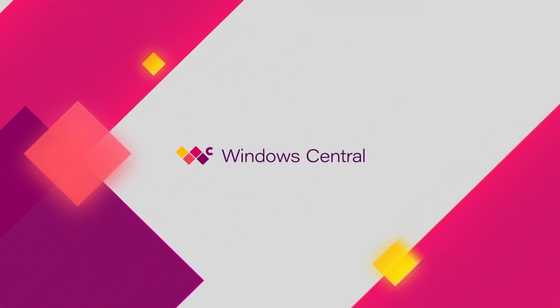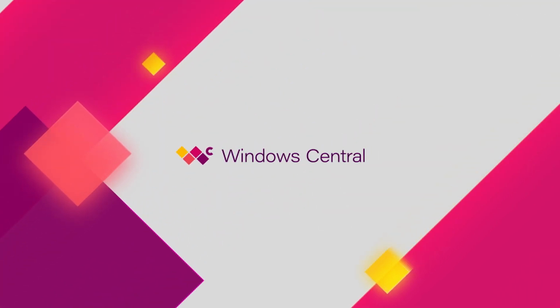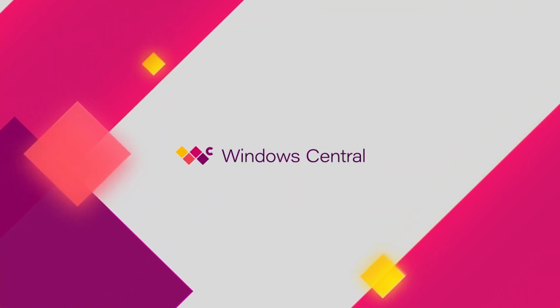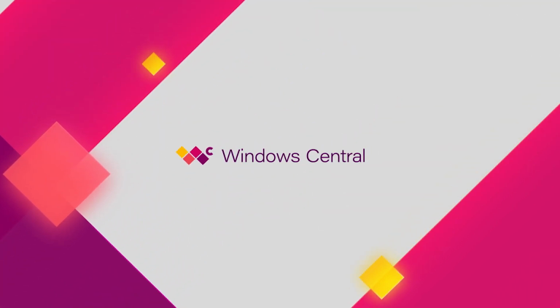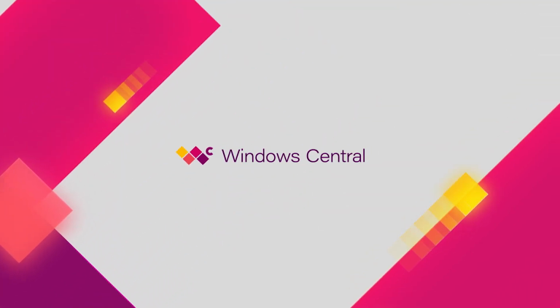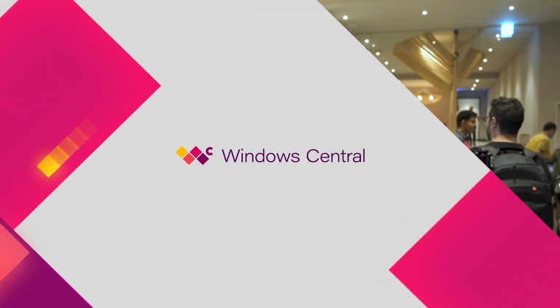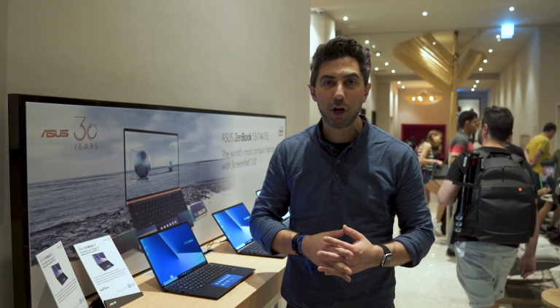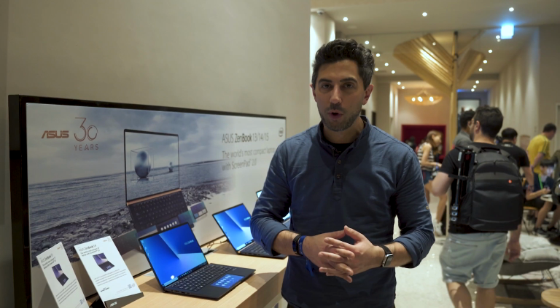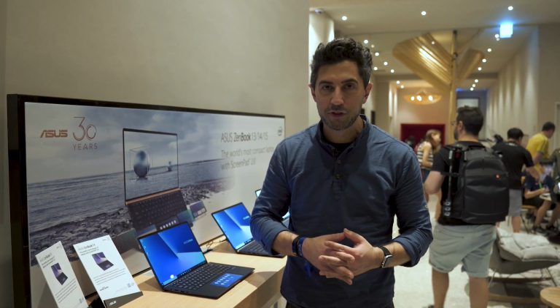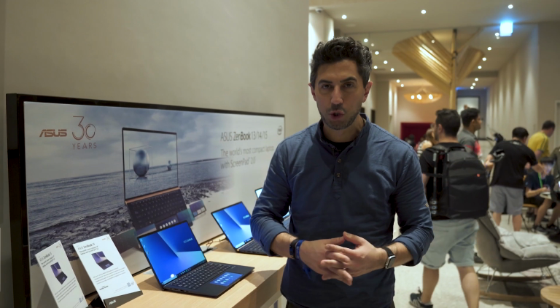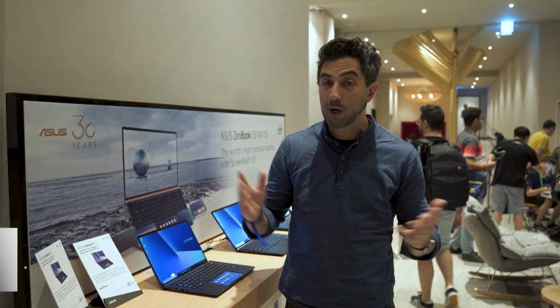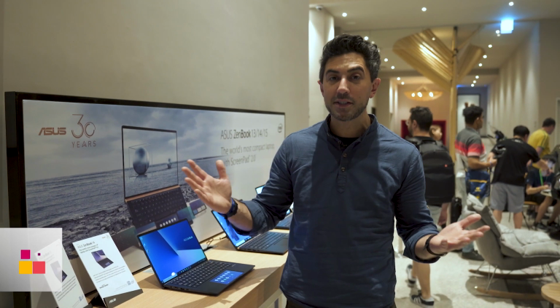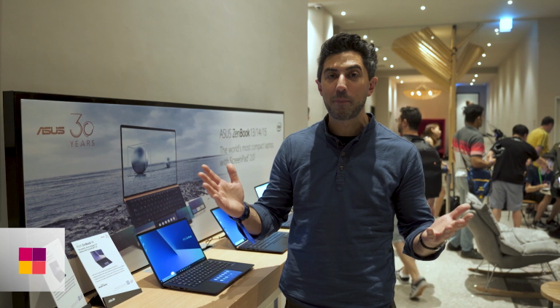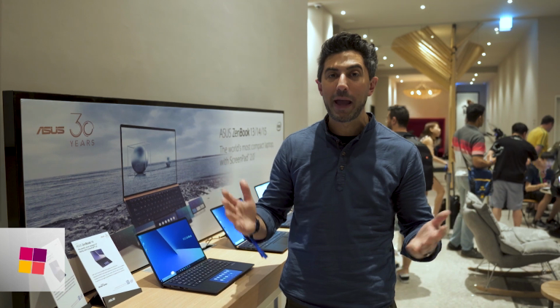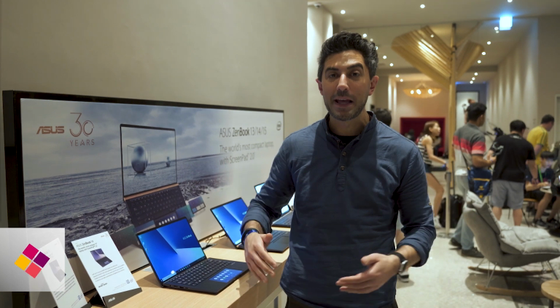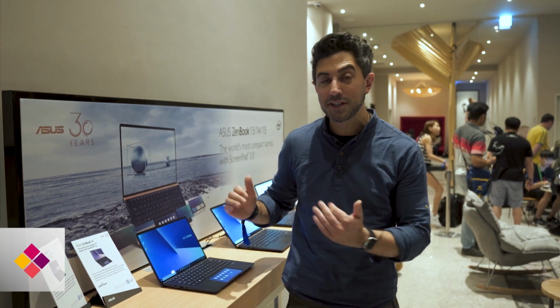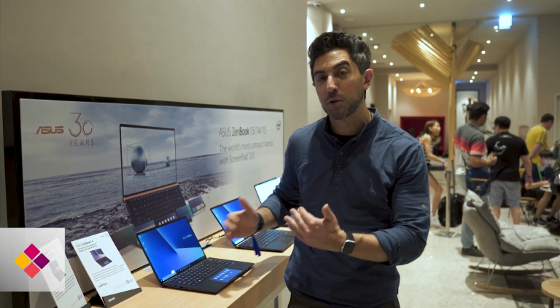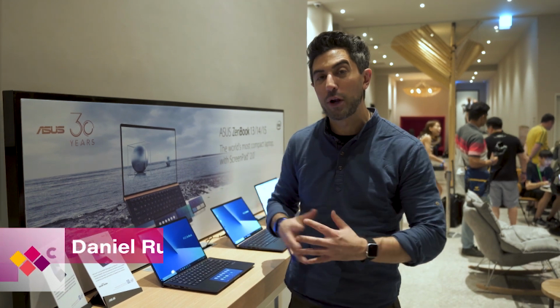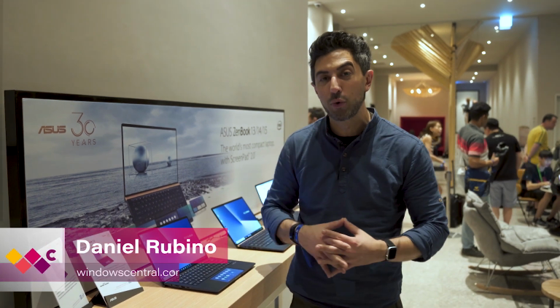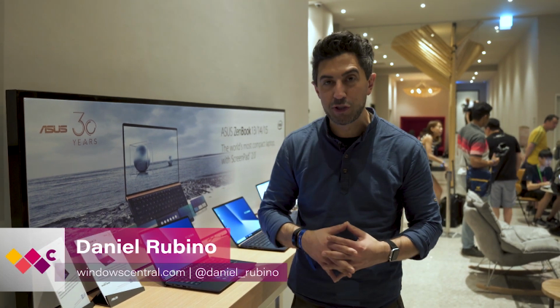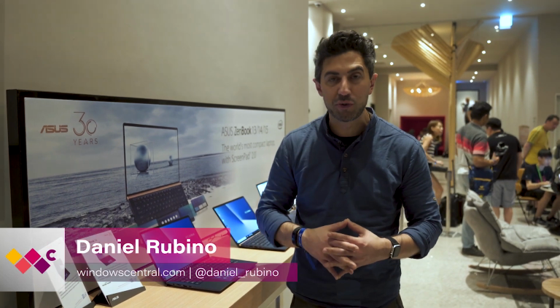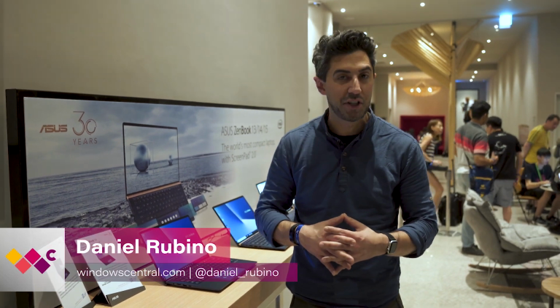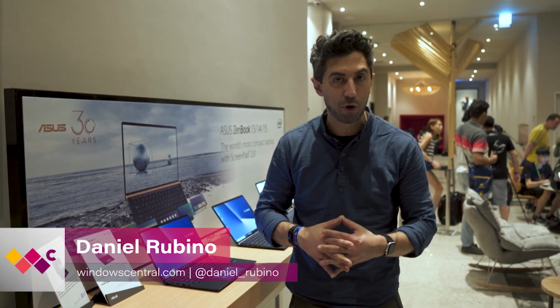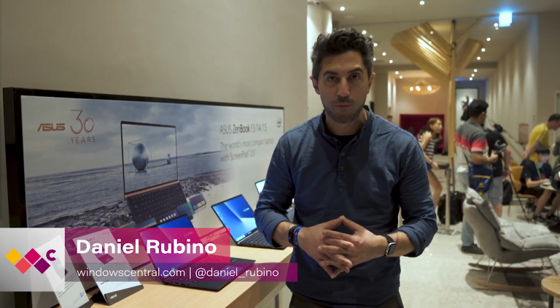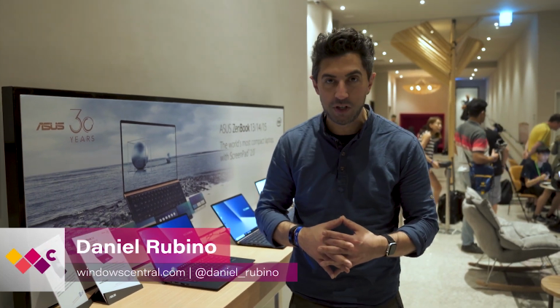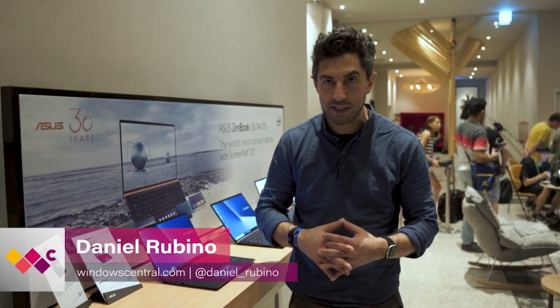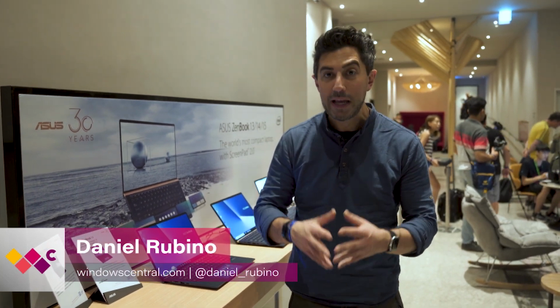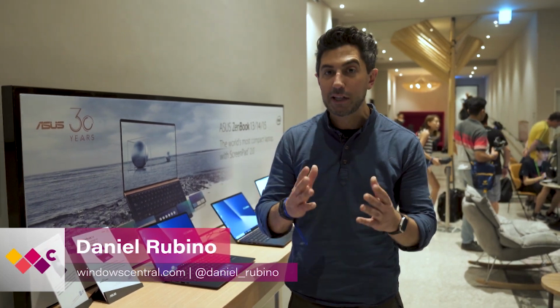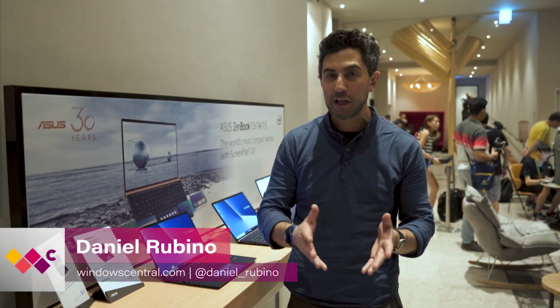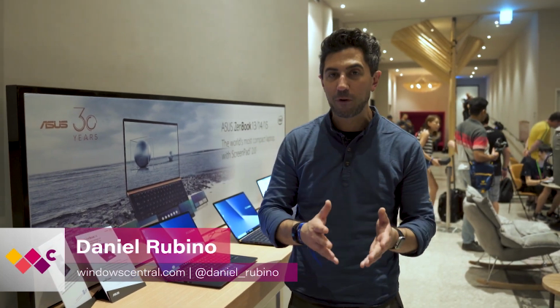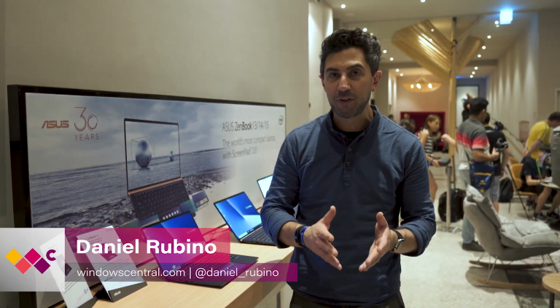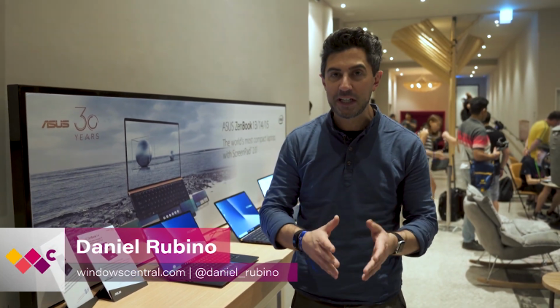Hey everyone, Daniel Rubino here at Windows Central. We're in Taipei and this is the brand new Asus ZenBook 14 and ZenBook 15.